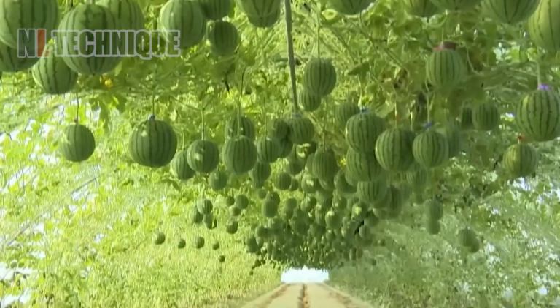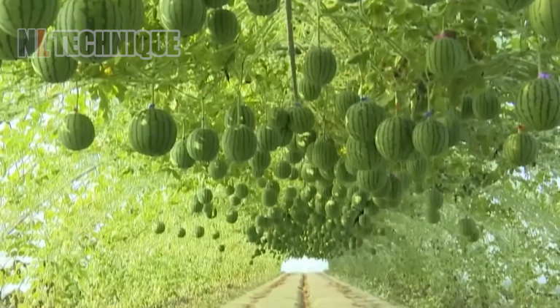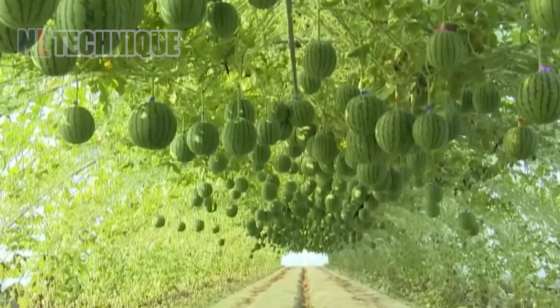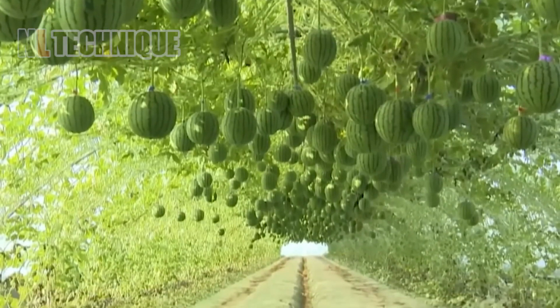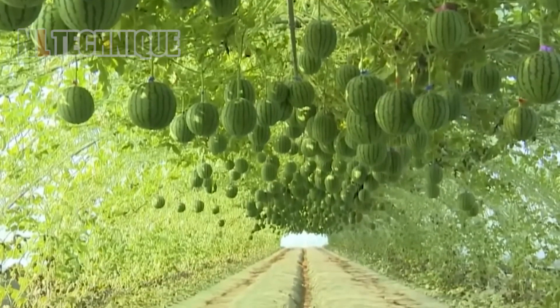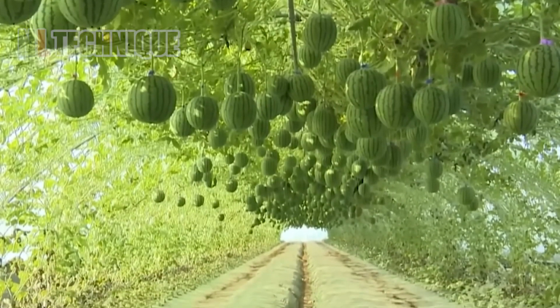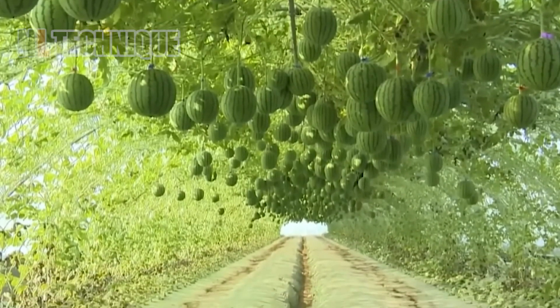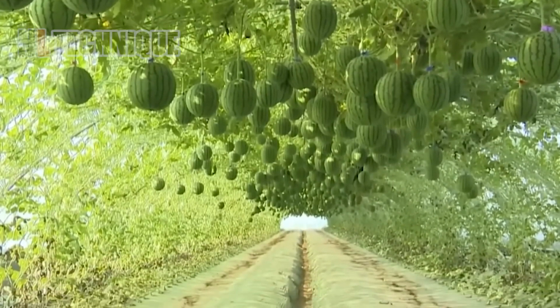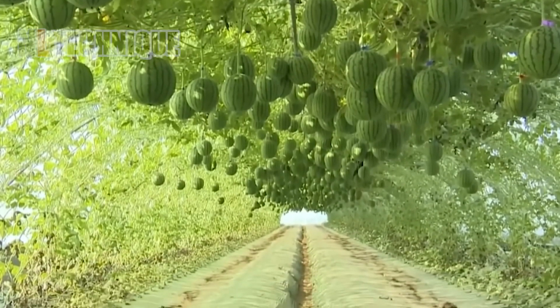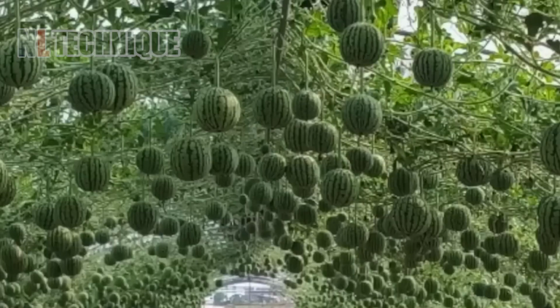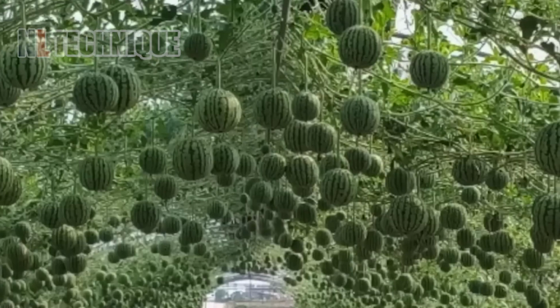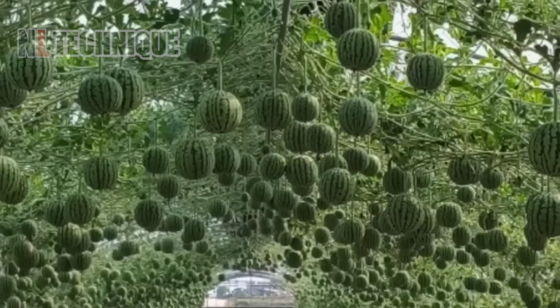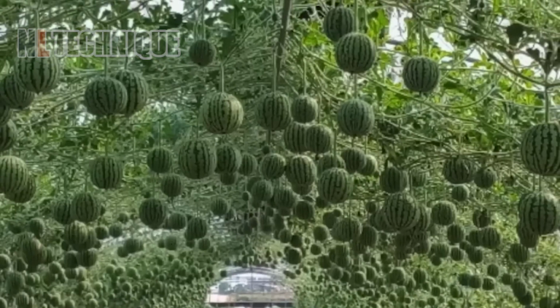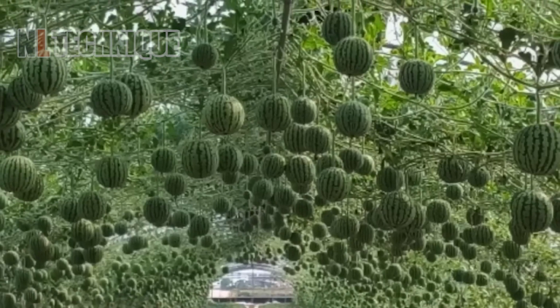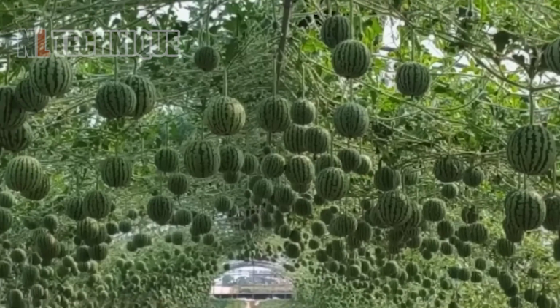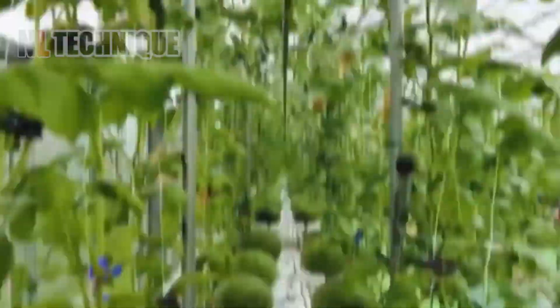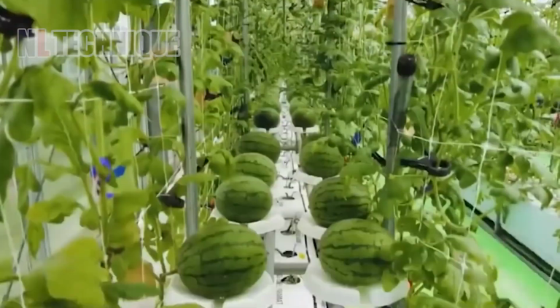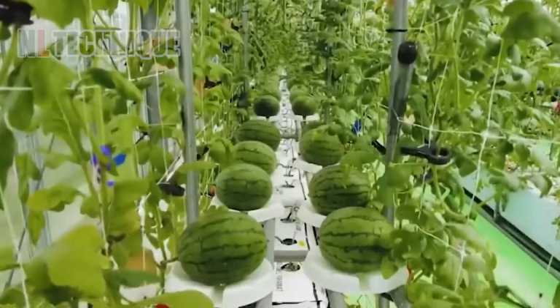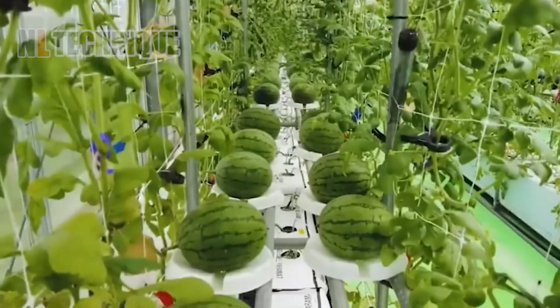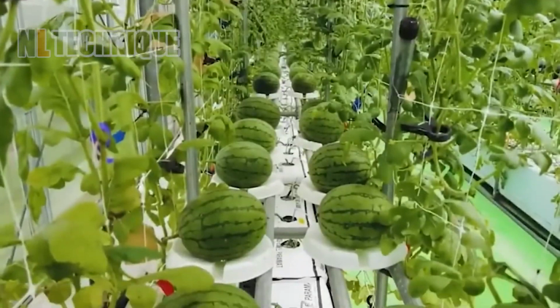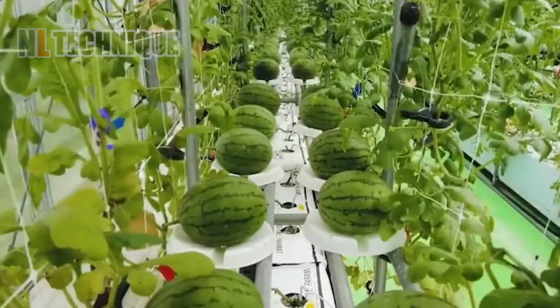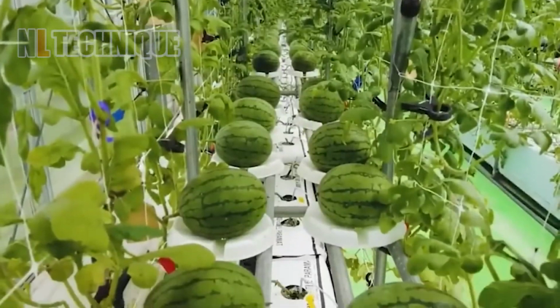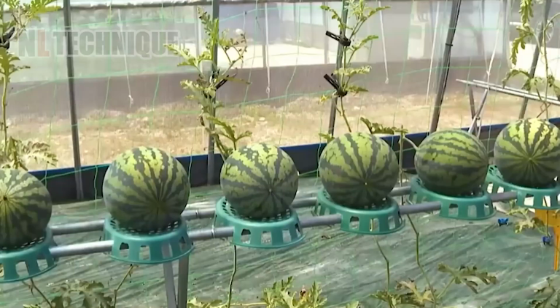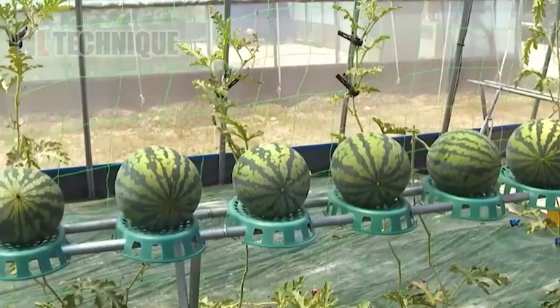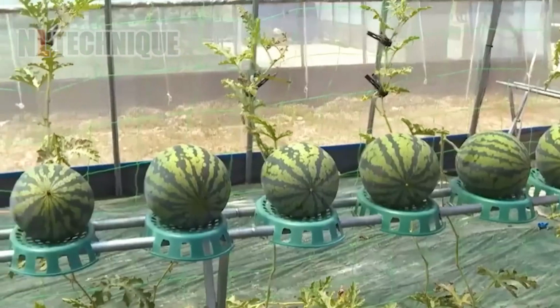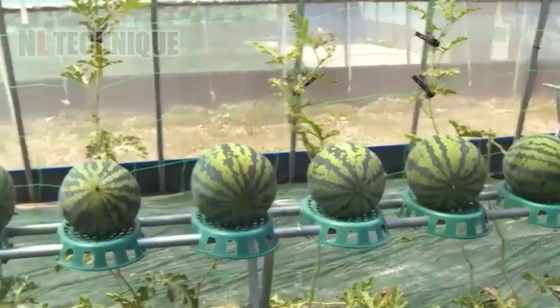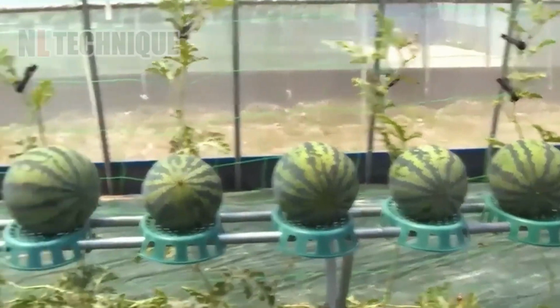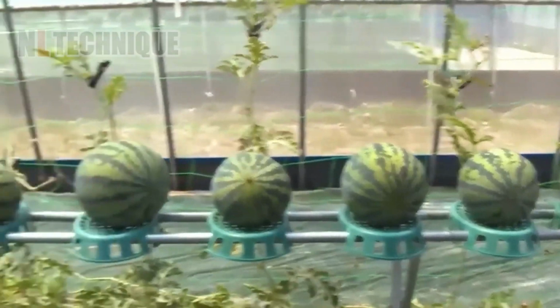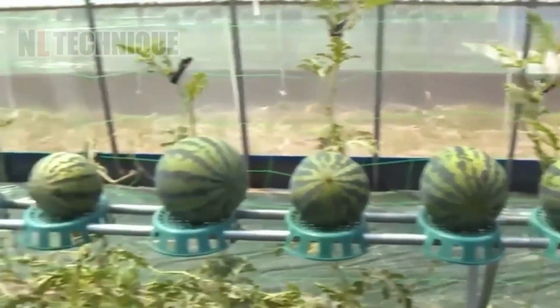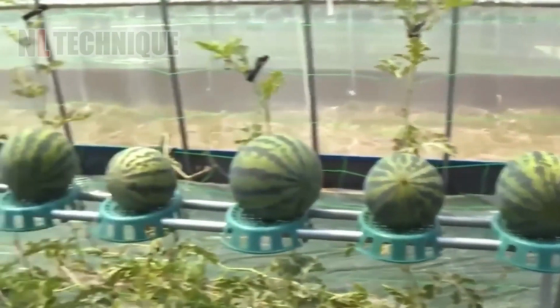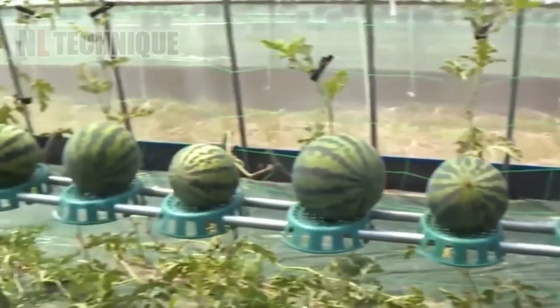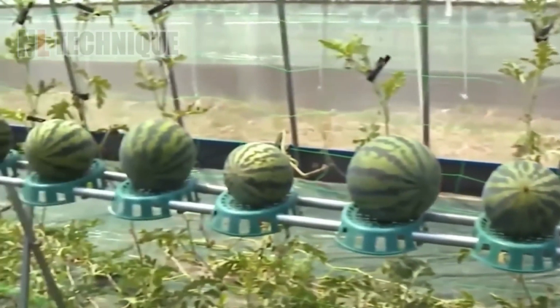This smart conveyor can transfer the watermelons into the bin due to the clever design of the track.